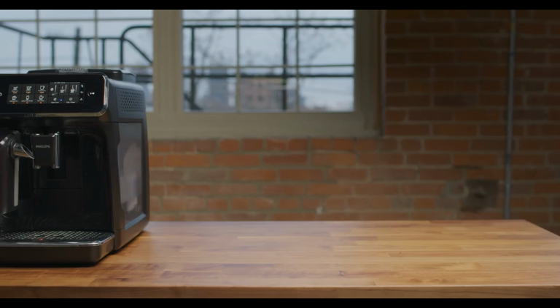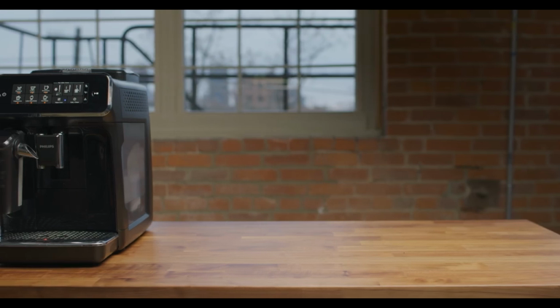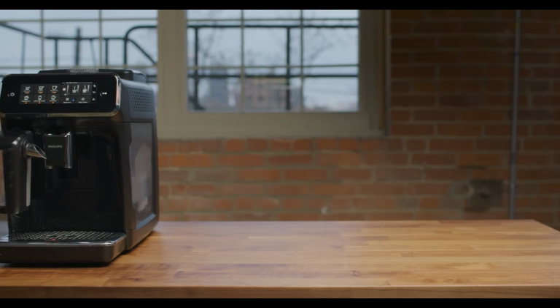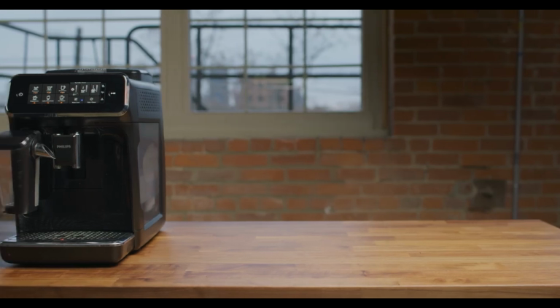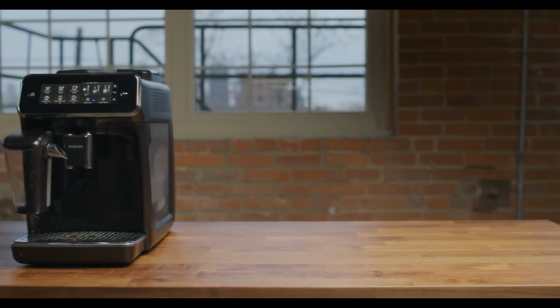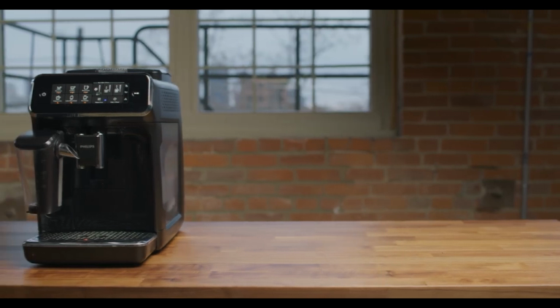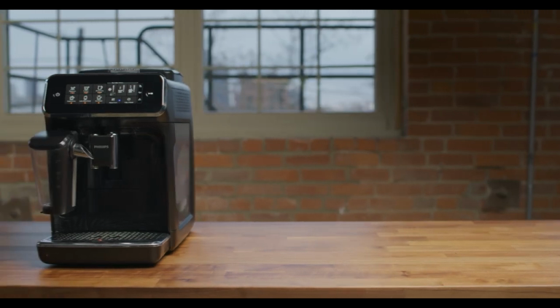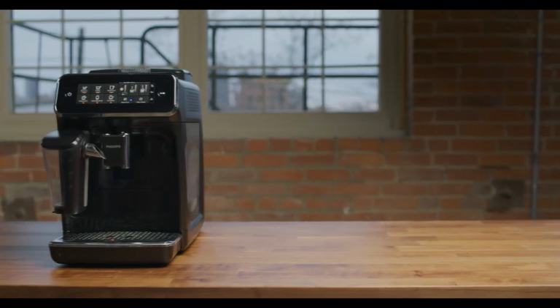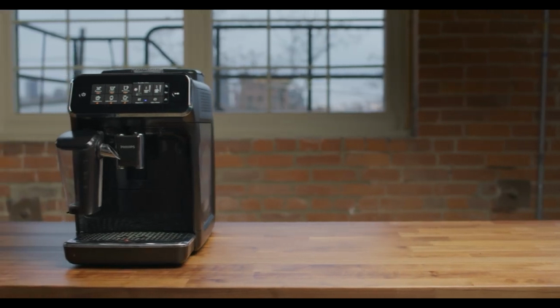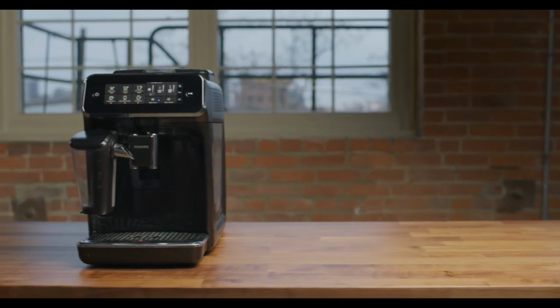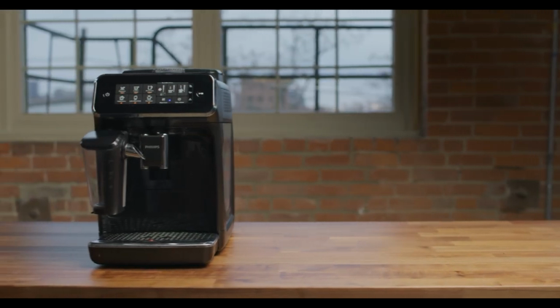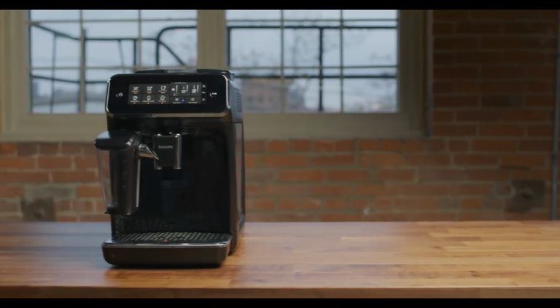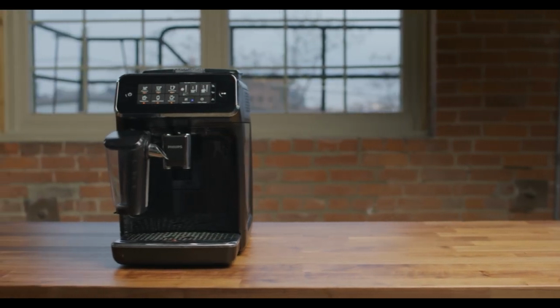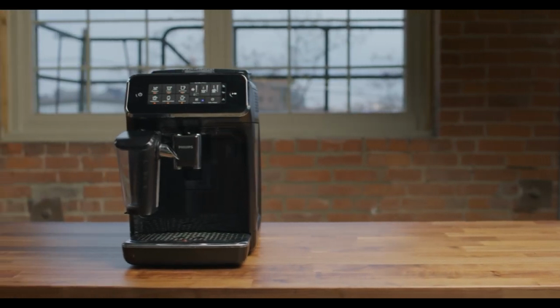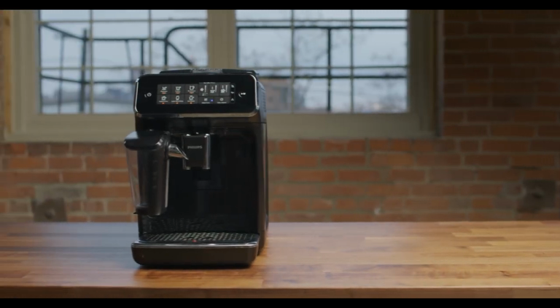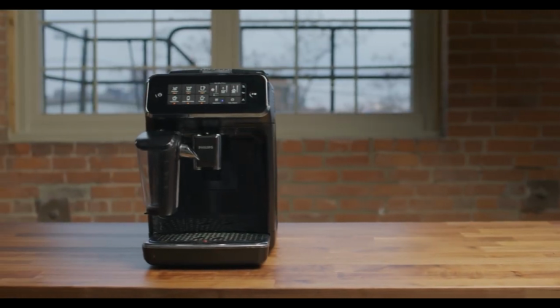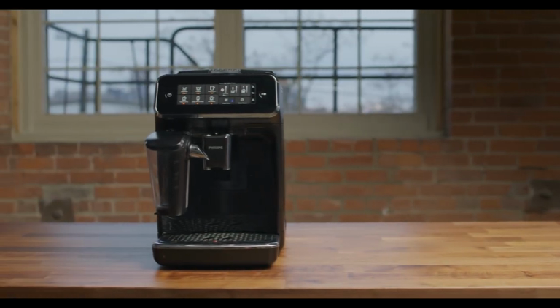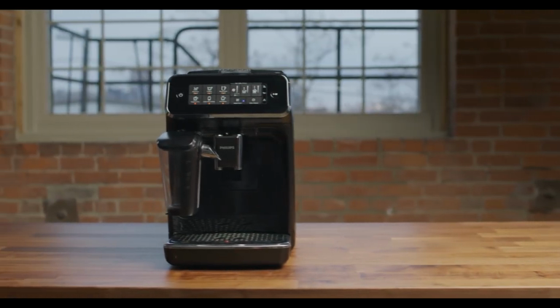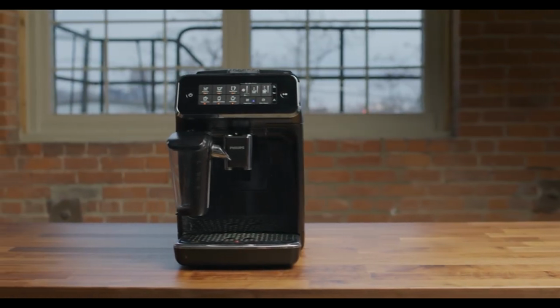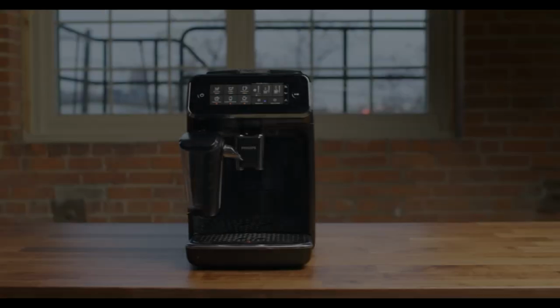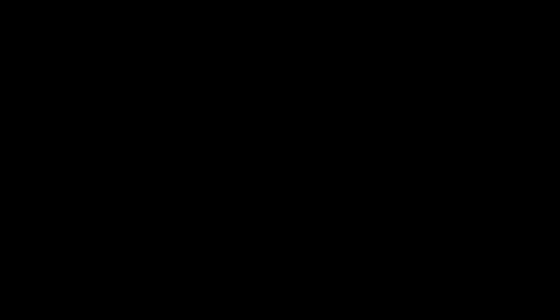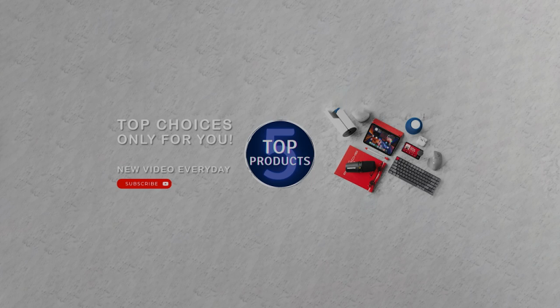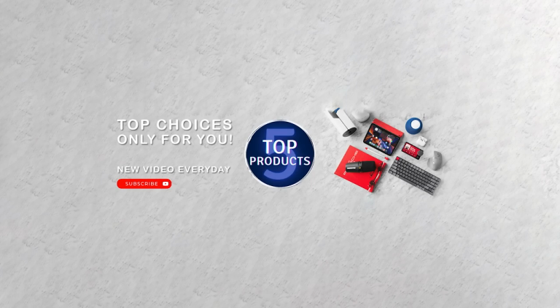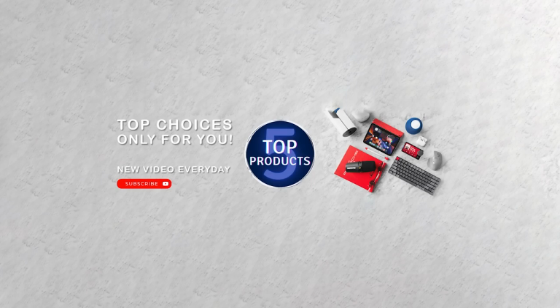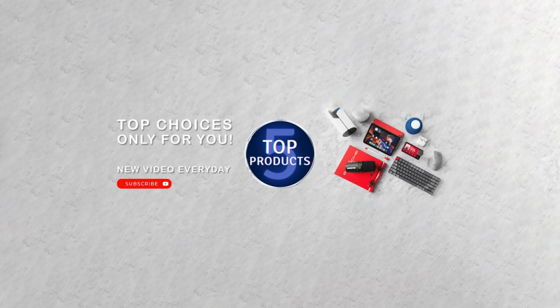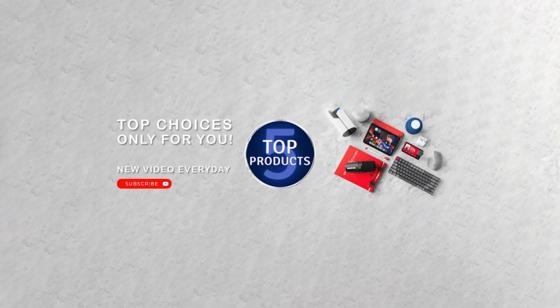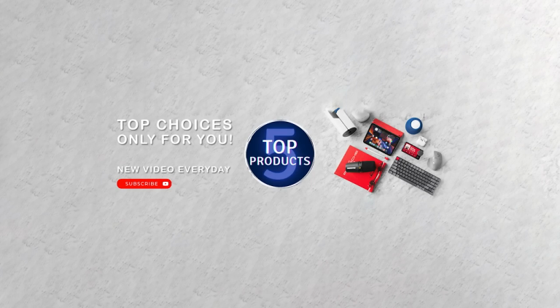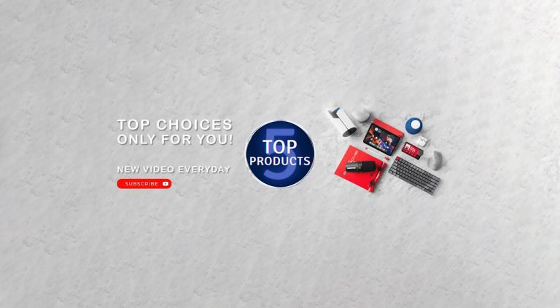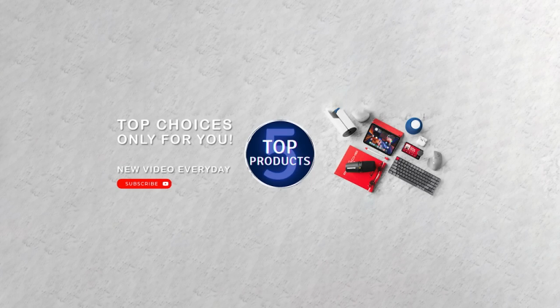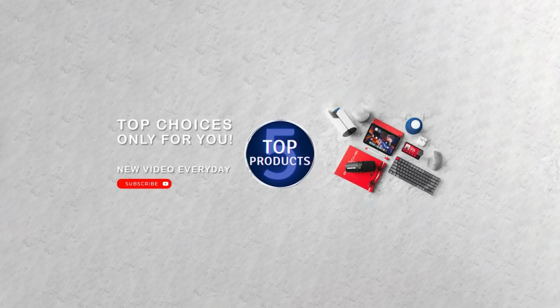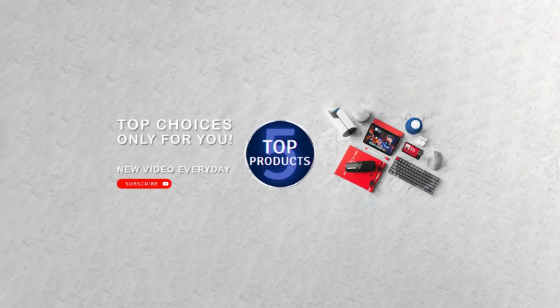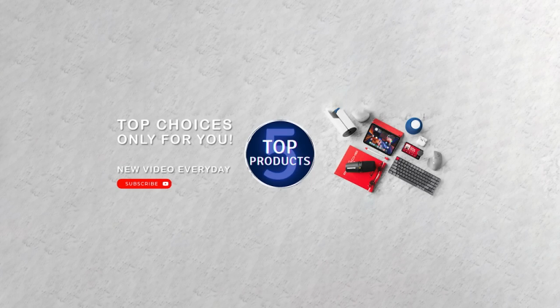That's all for now. Please leave a comment and let us know which product category would you like to see the next video about. See you in the next one.